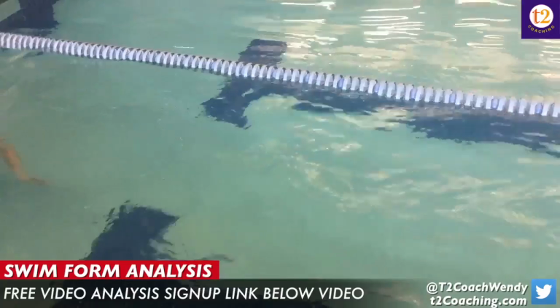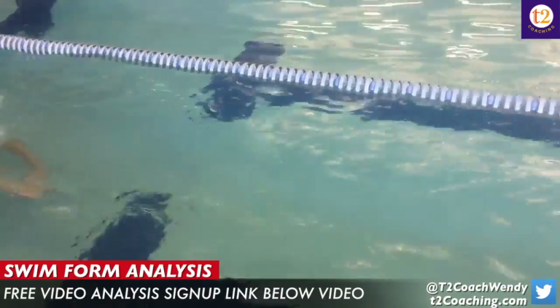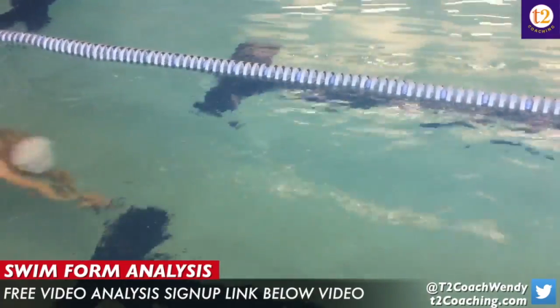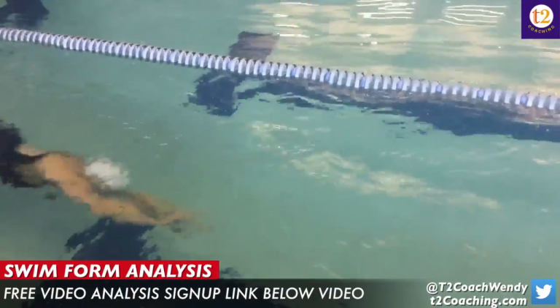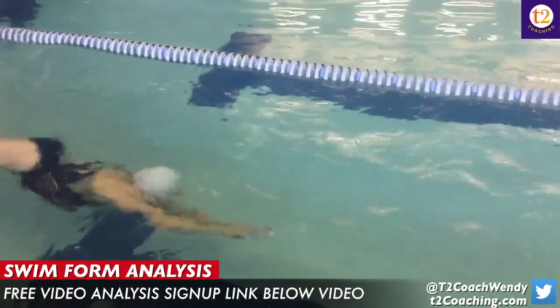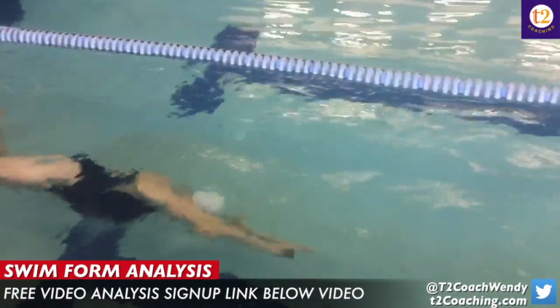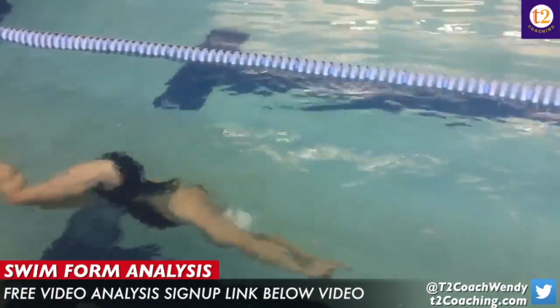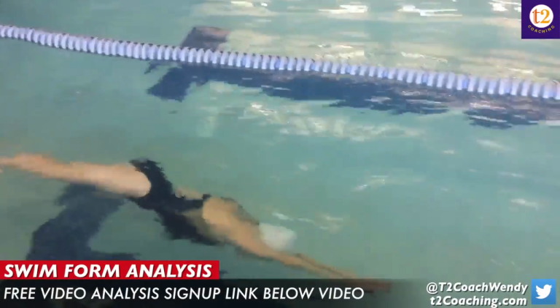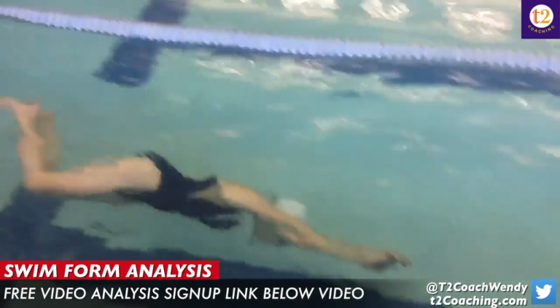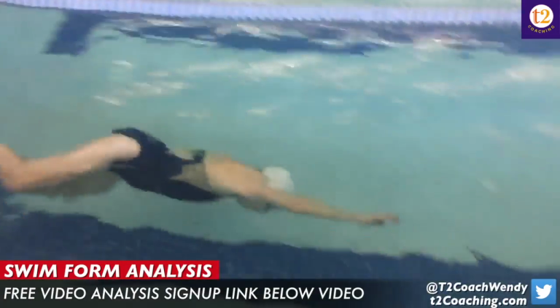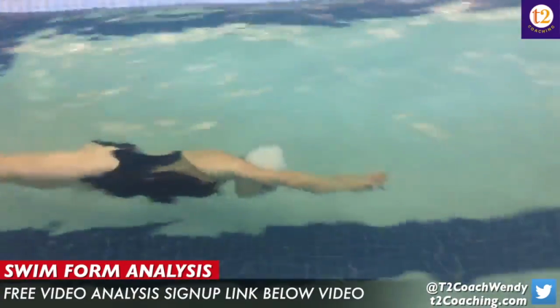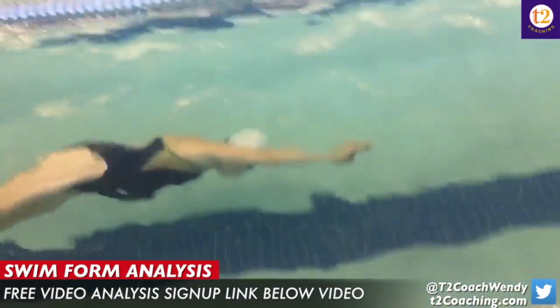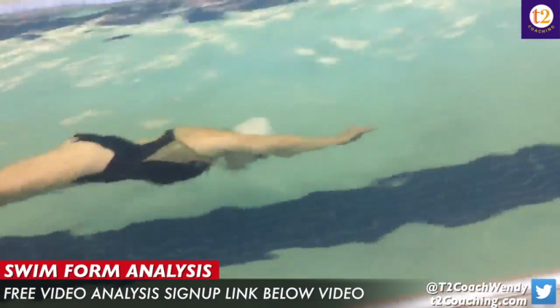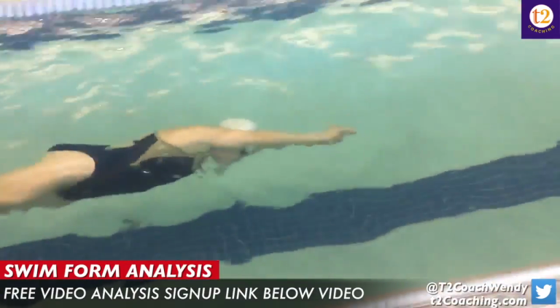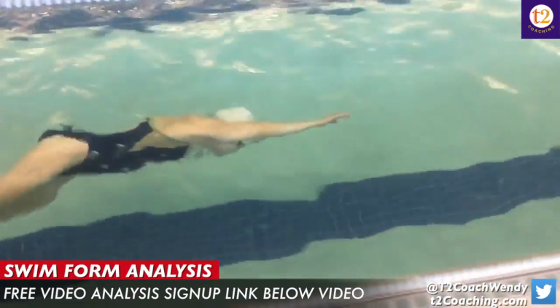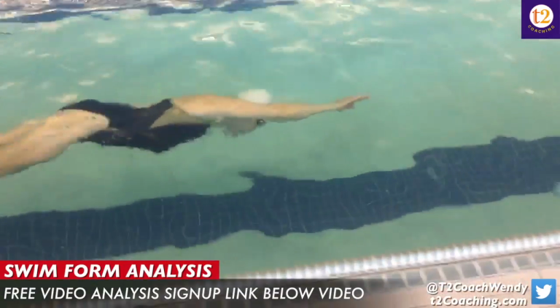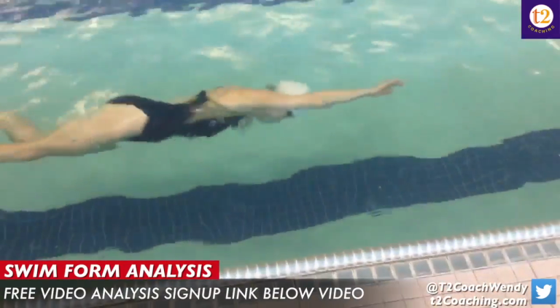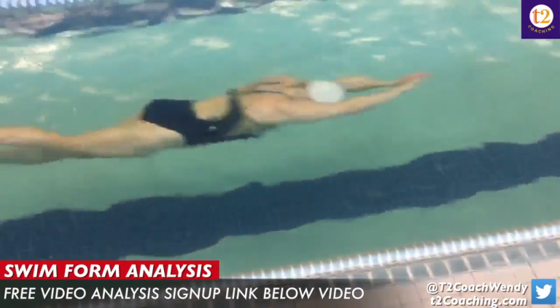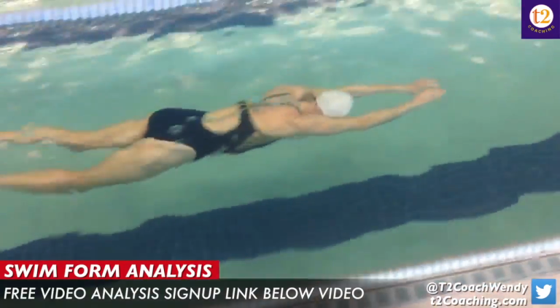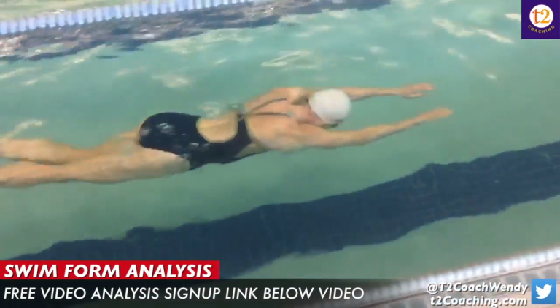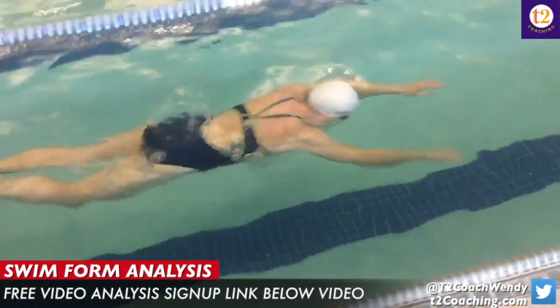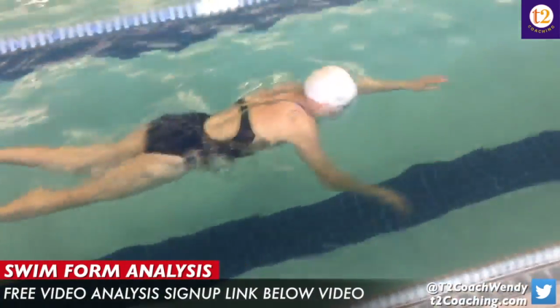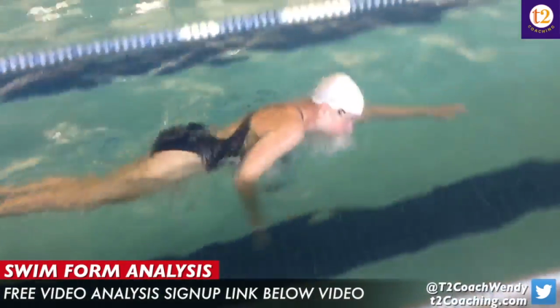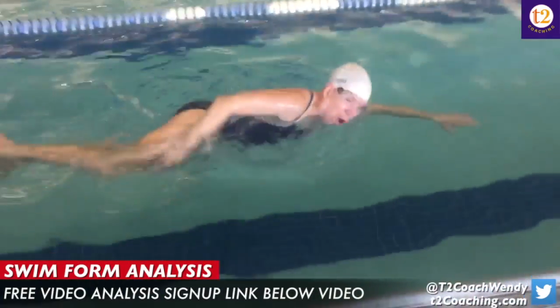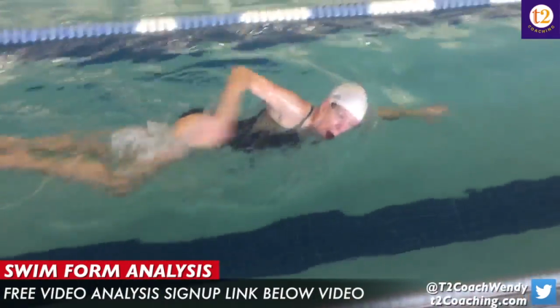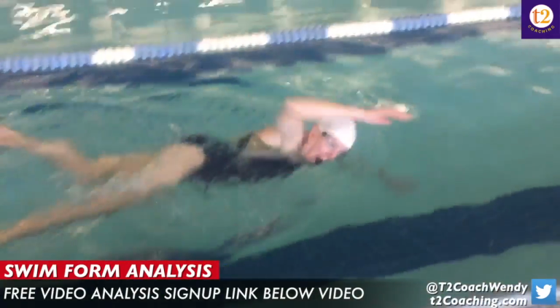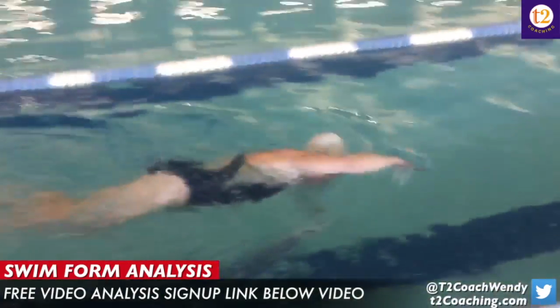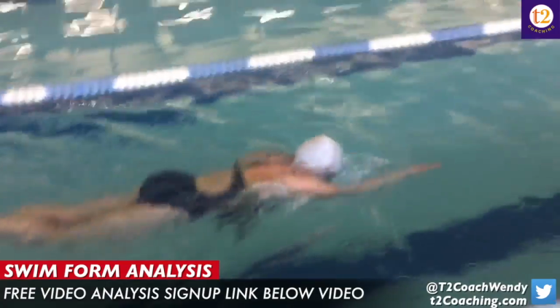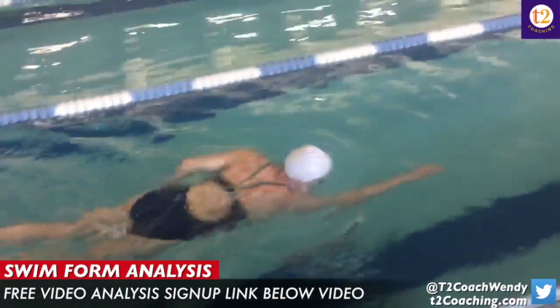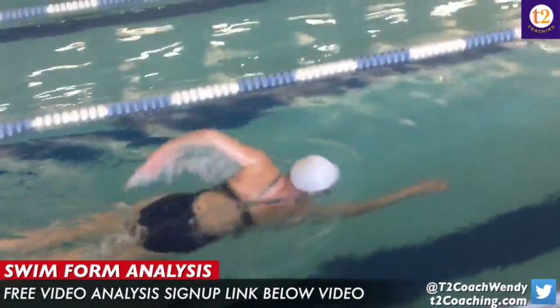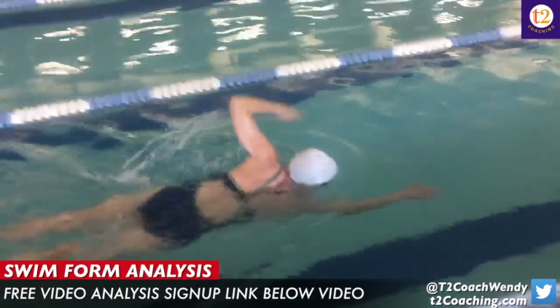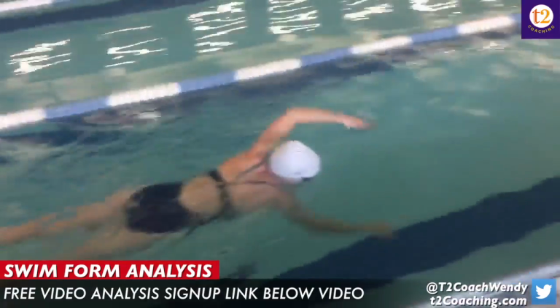Hey Whitney, thanks for meeting me at the health club today and letting me record your swim stroke. It was very helpful for me to actually see you live.